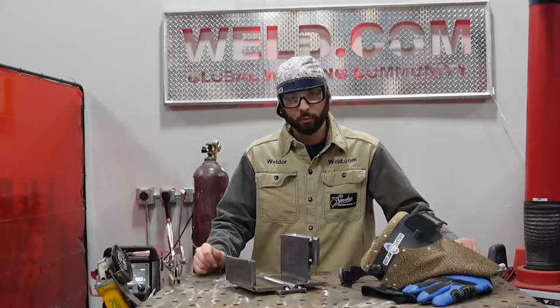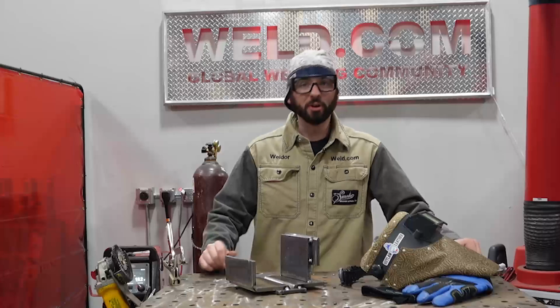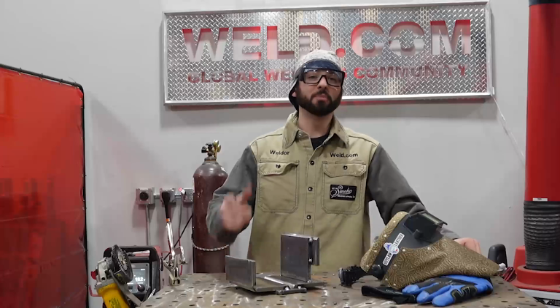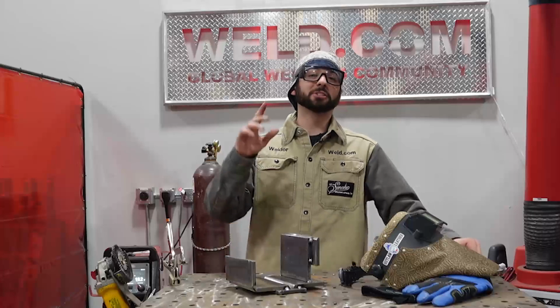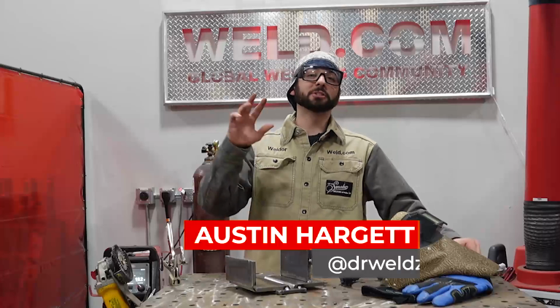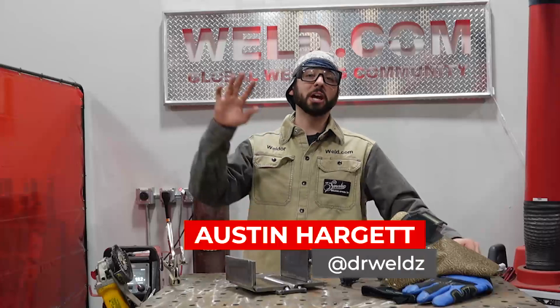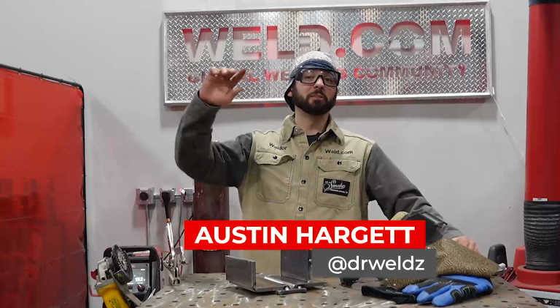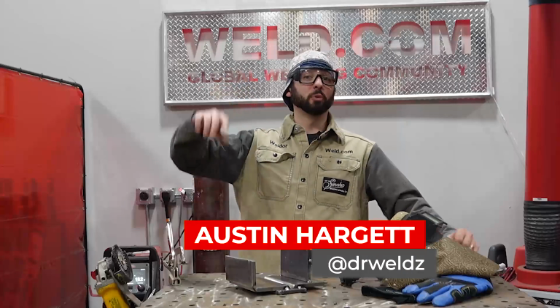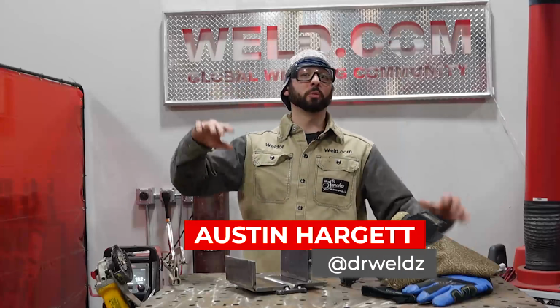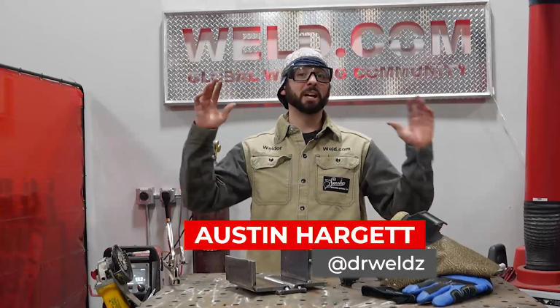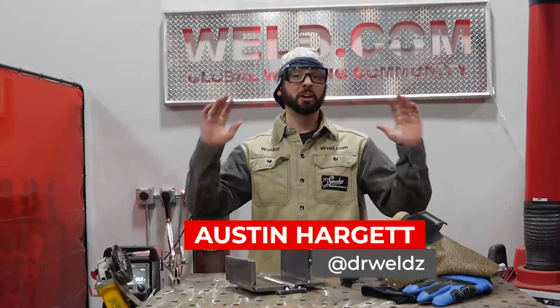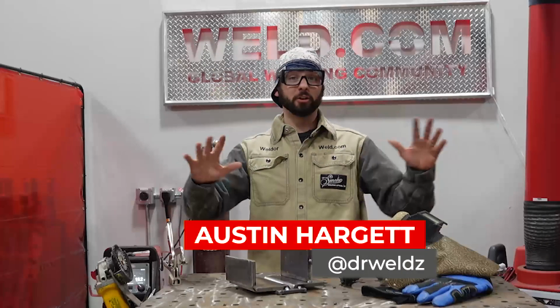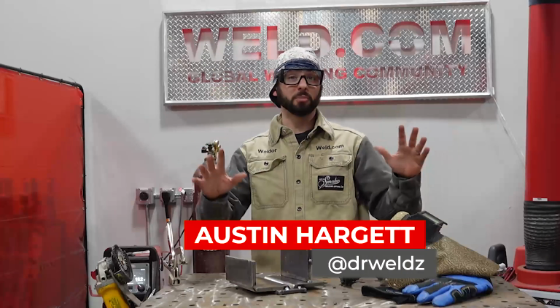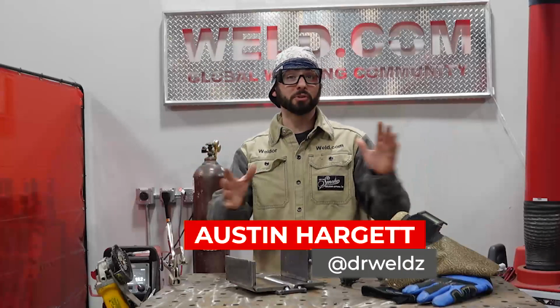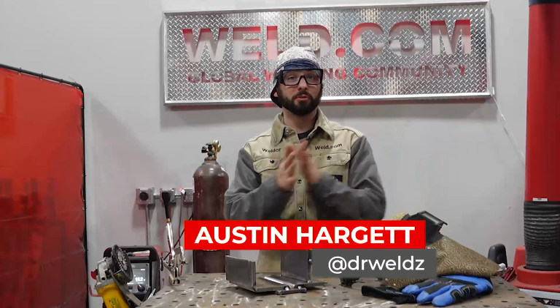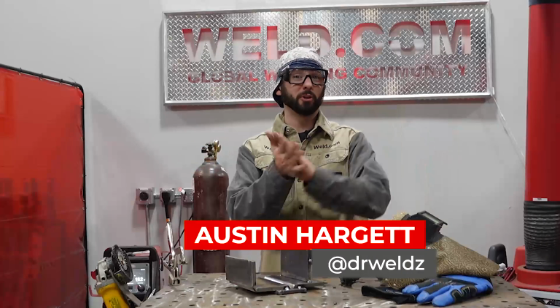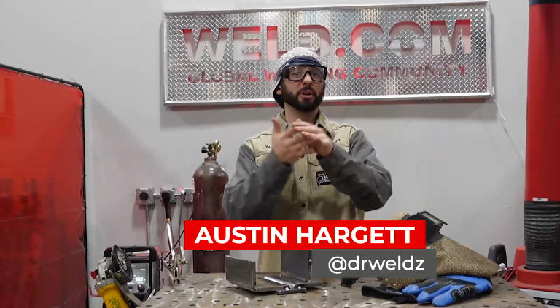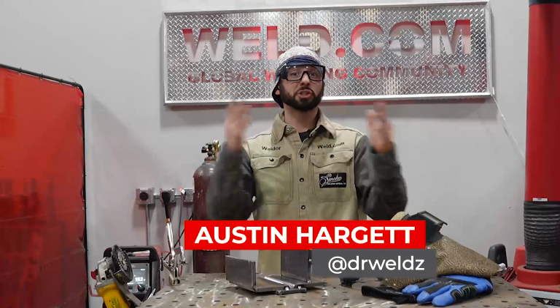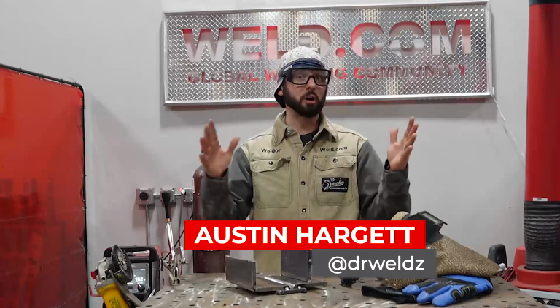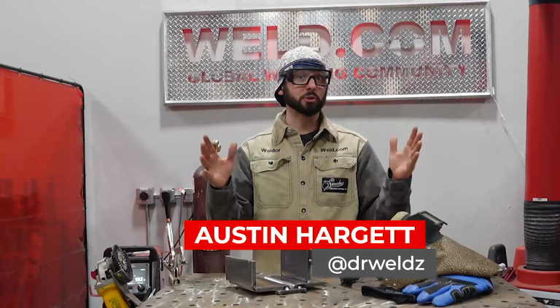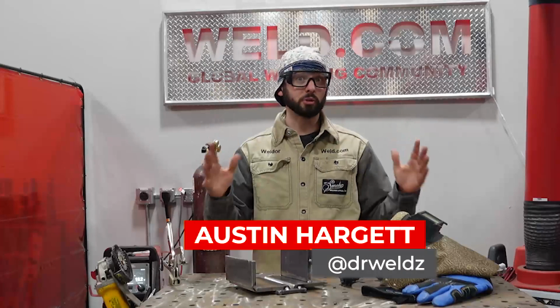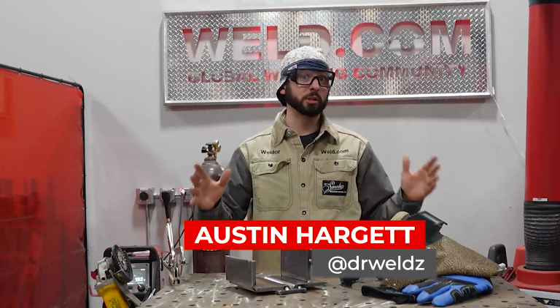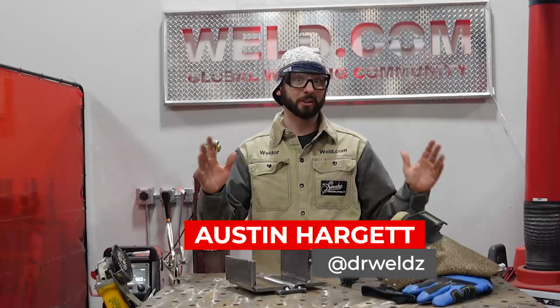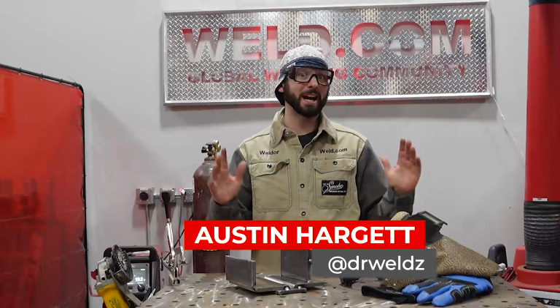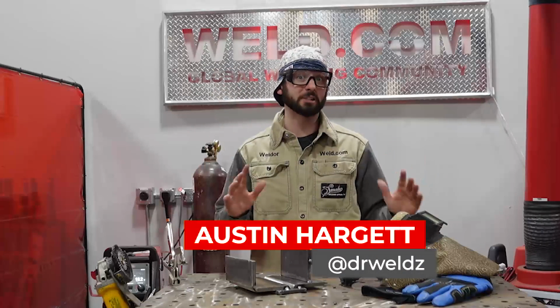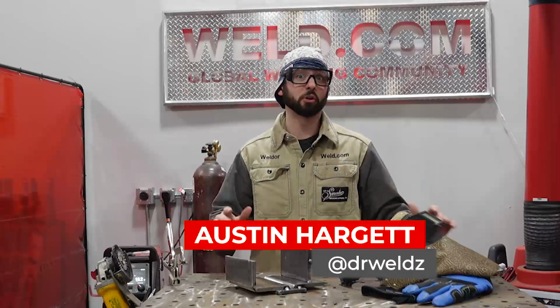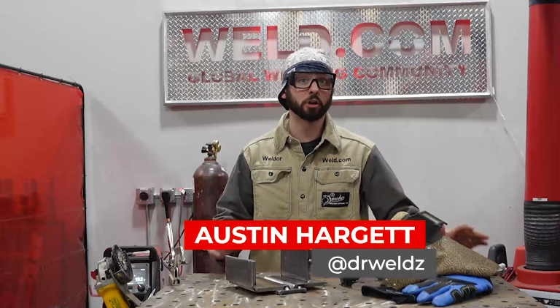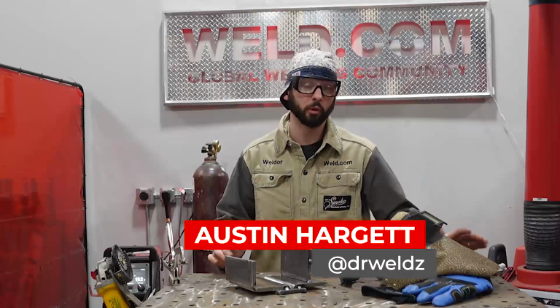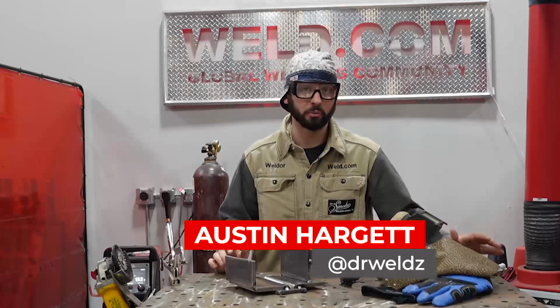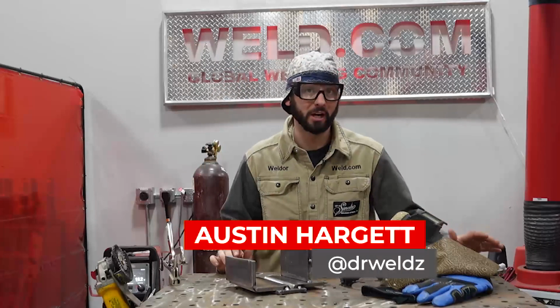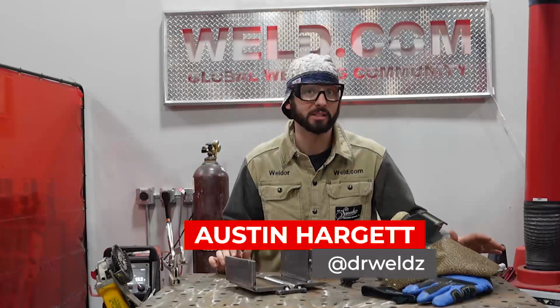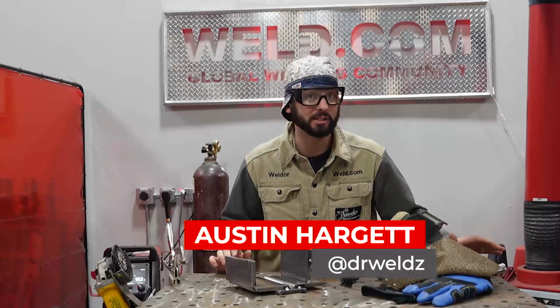Welcome back to the channel, everyone. We got another episode for you — it's troubleshooting your gas metal arc welding process.